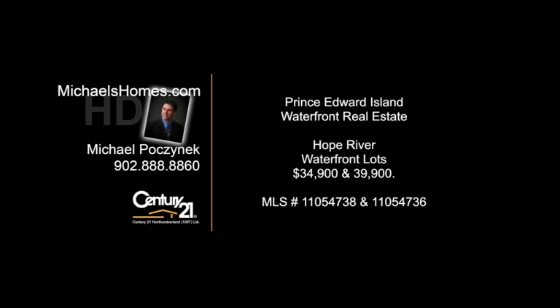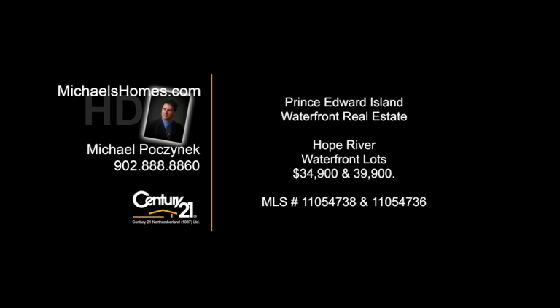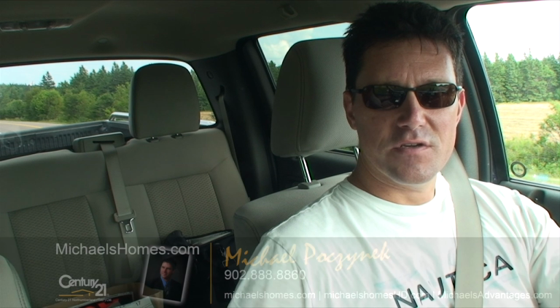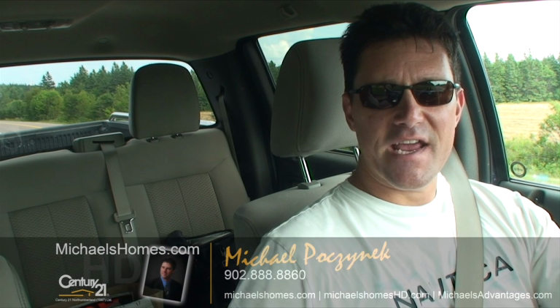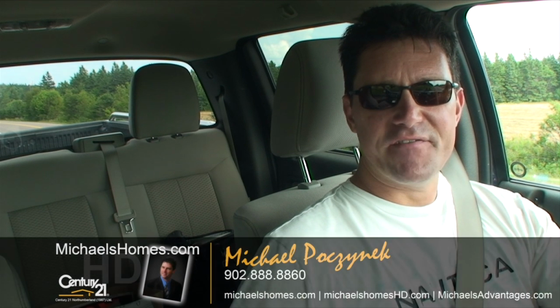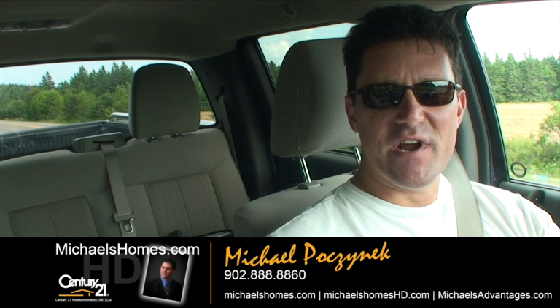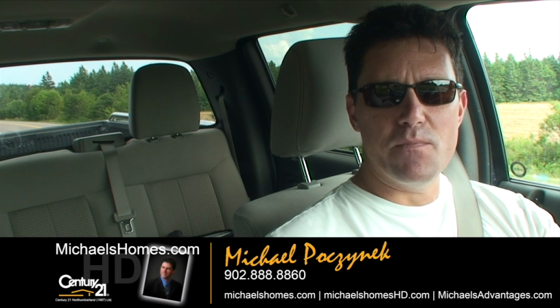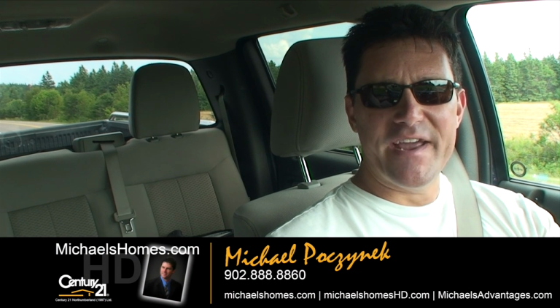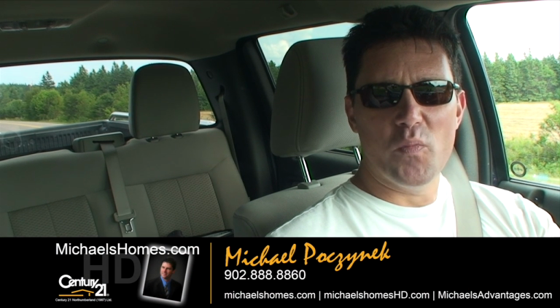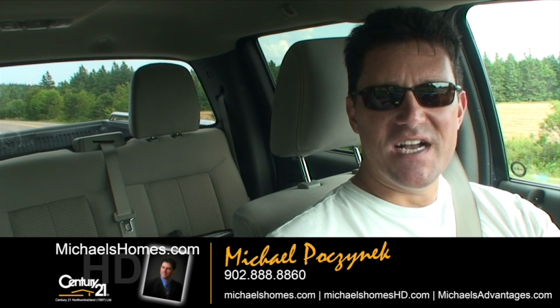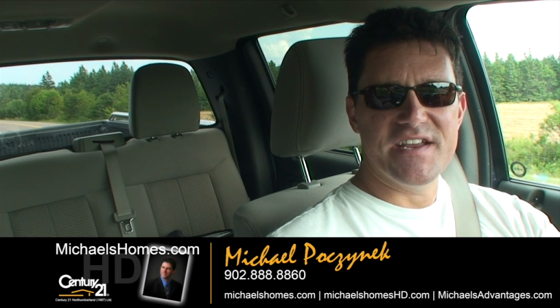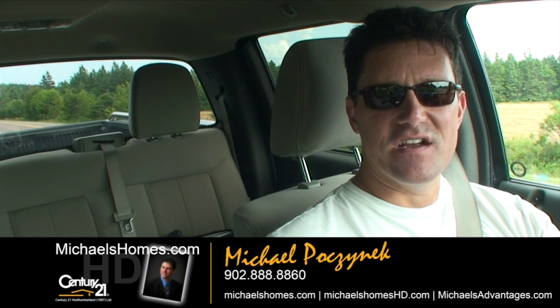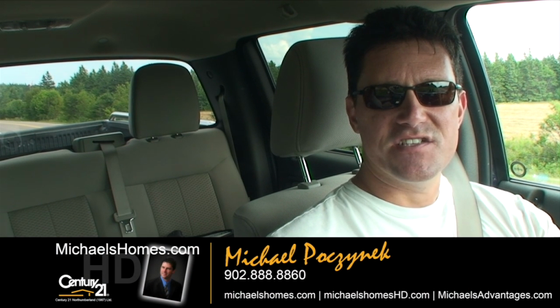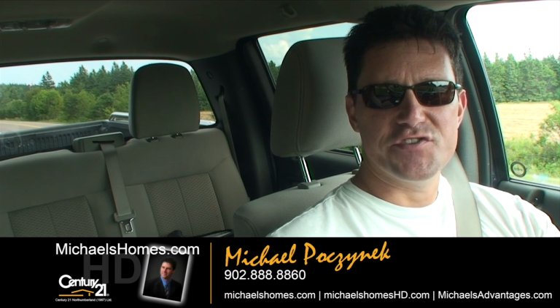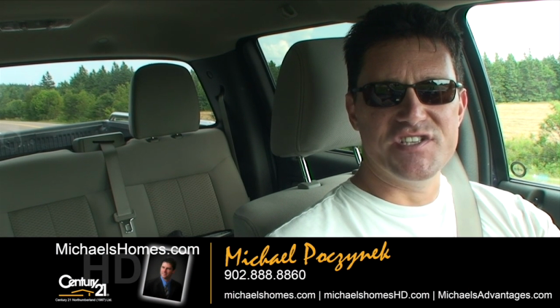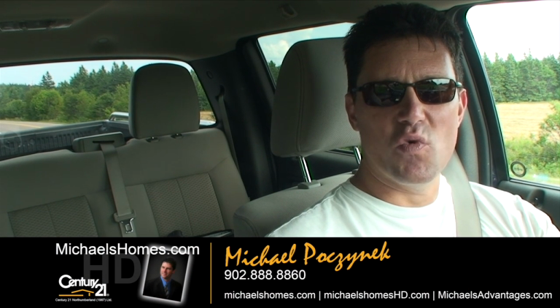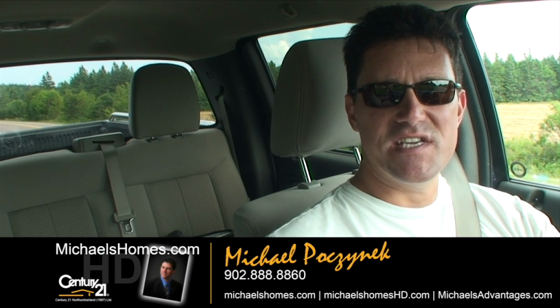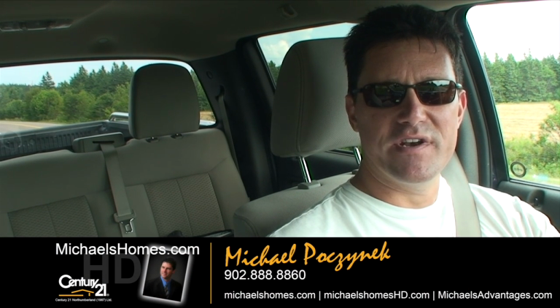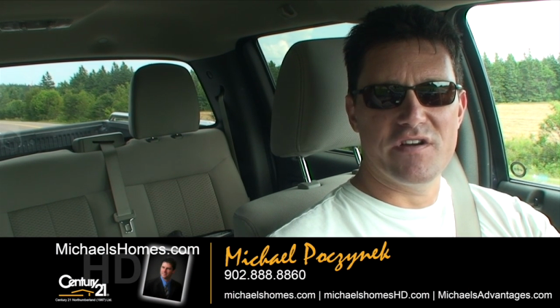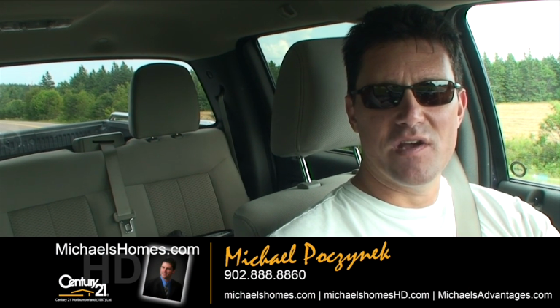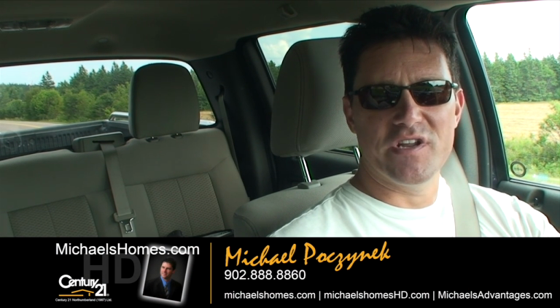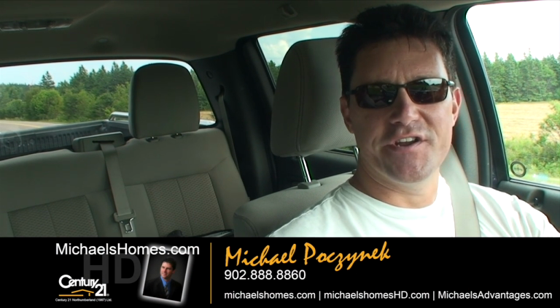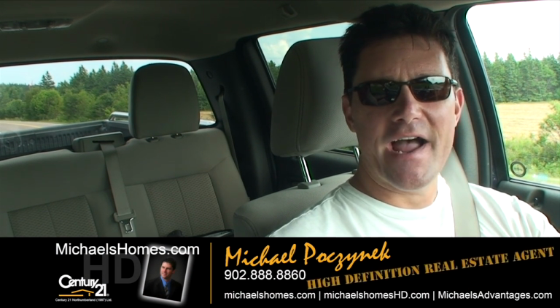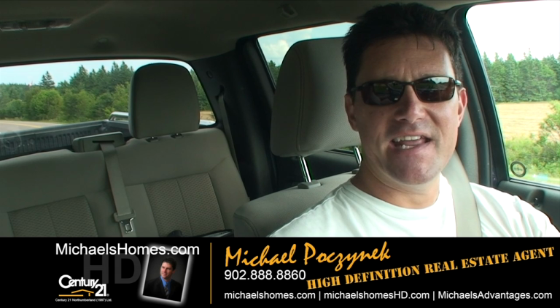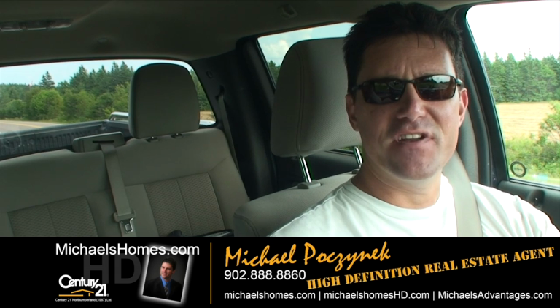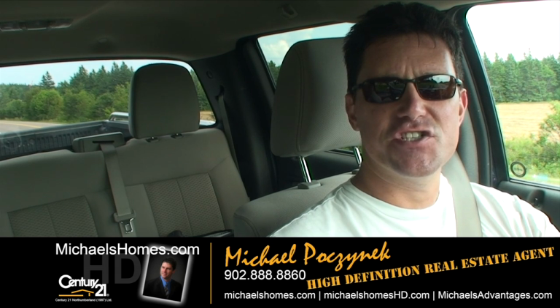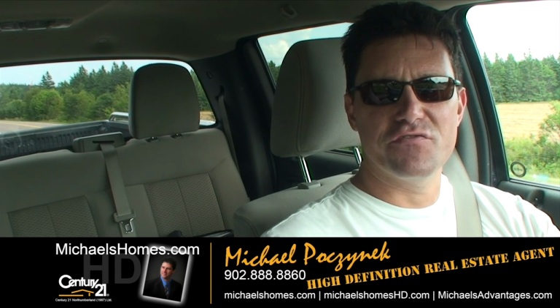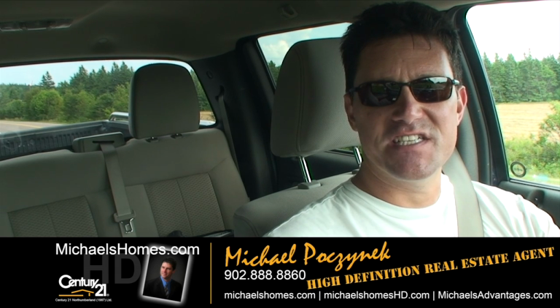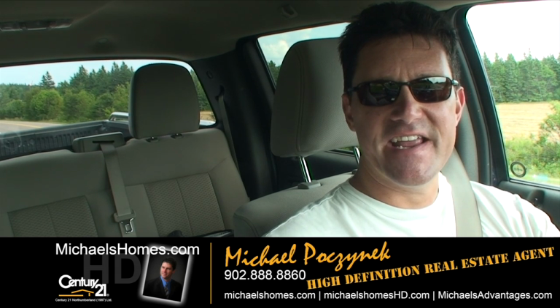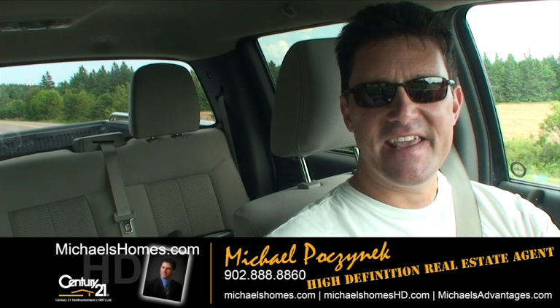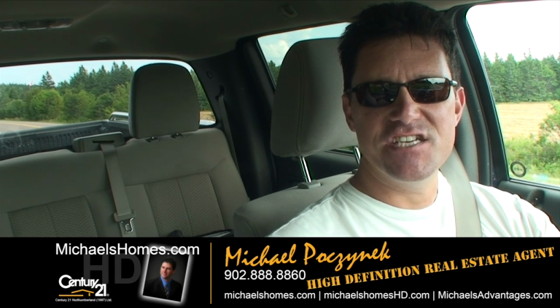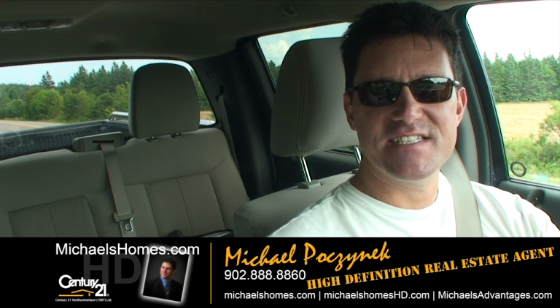Good day everybody, Michael Posnick here. Century 21 Northumberland, your high definition real estate agent.